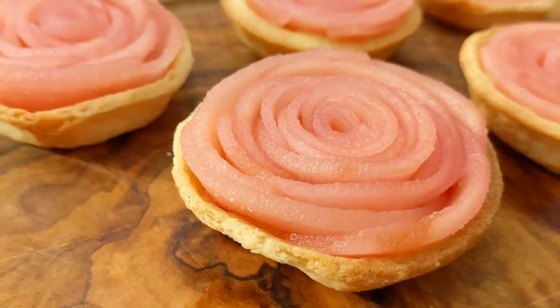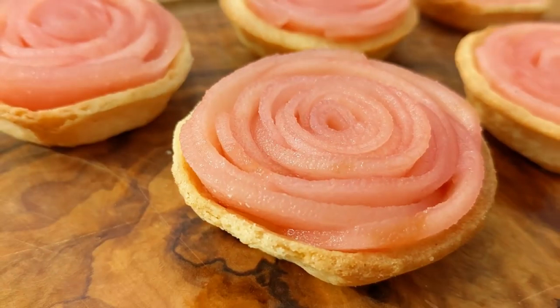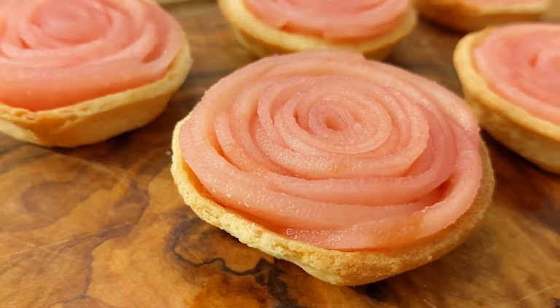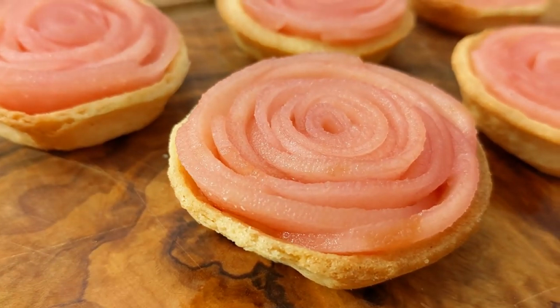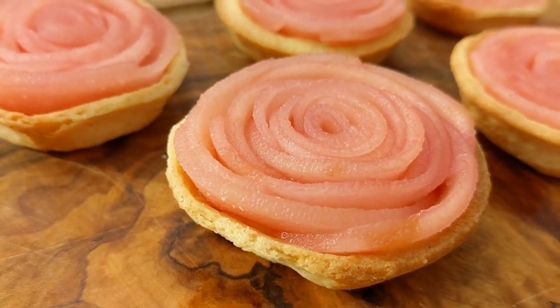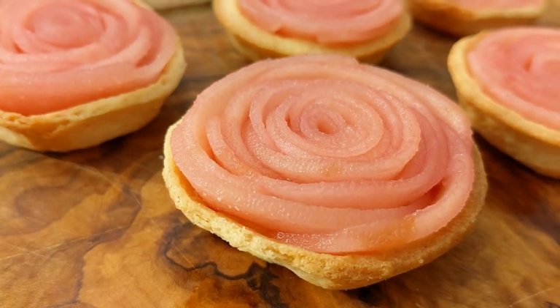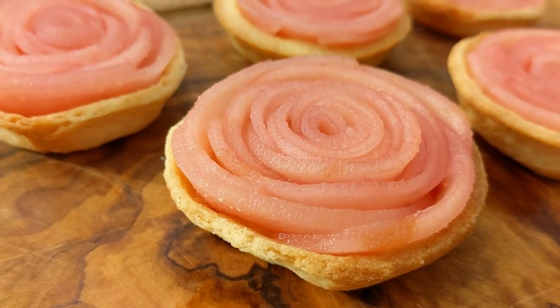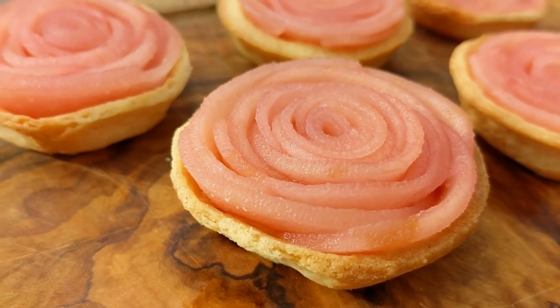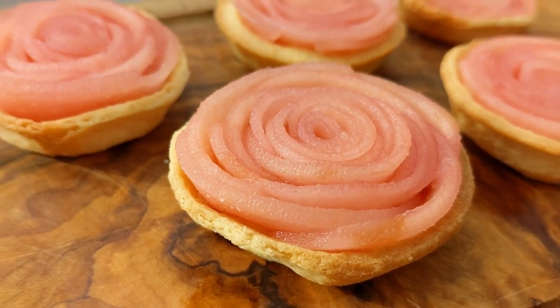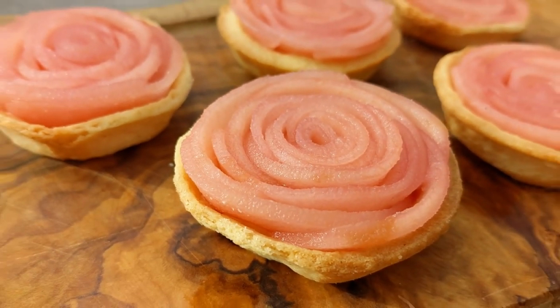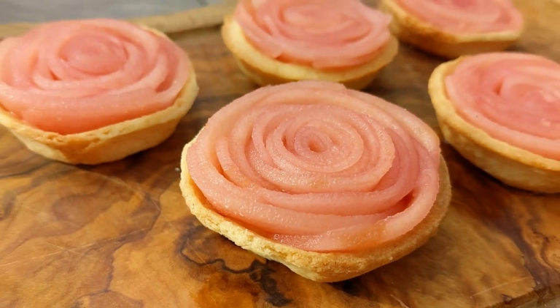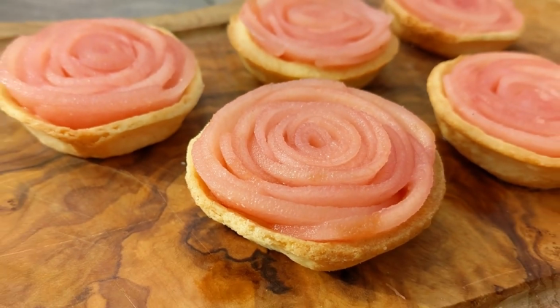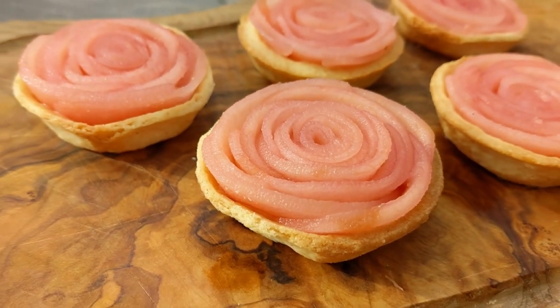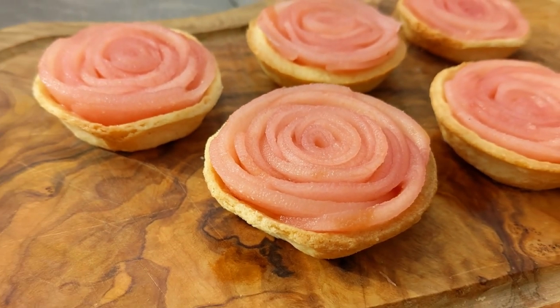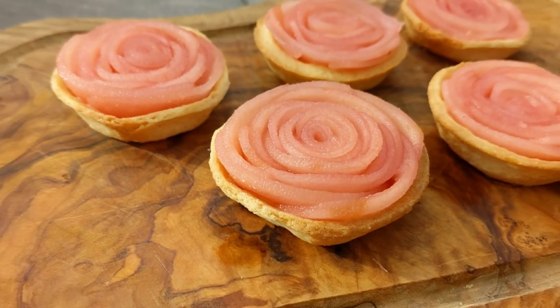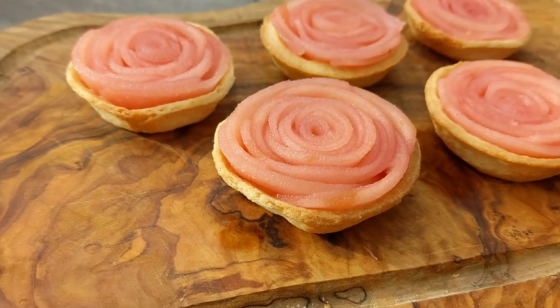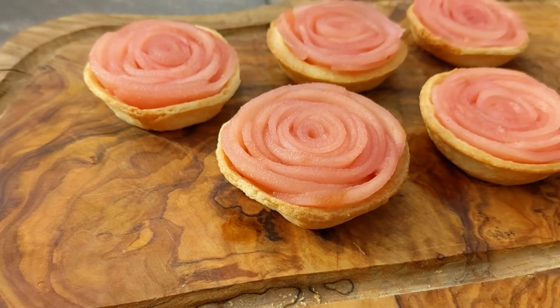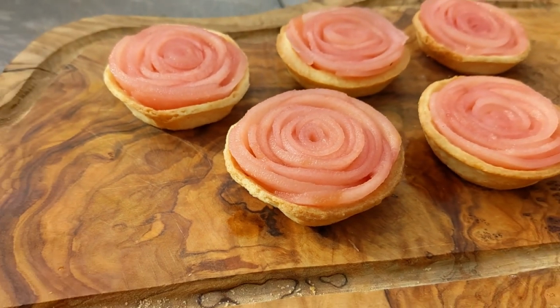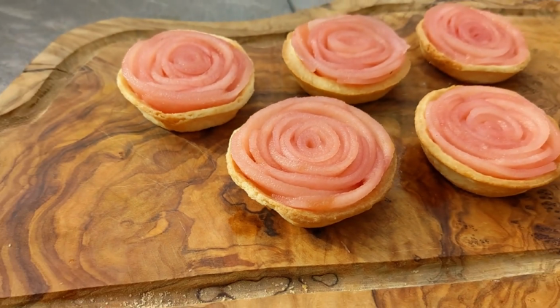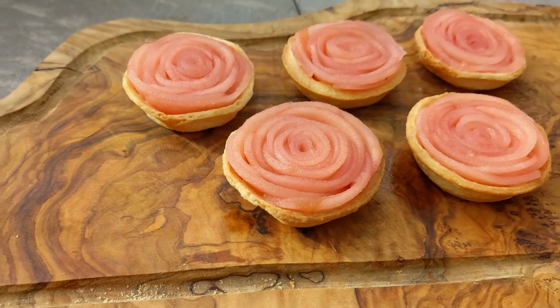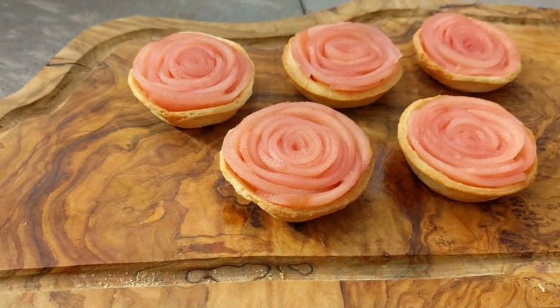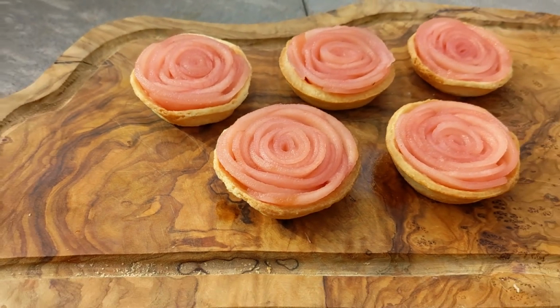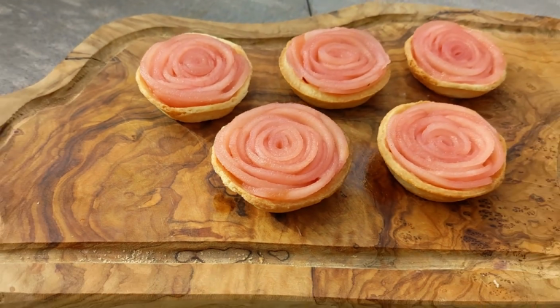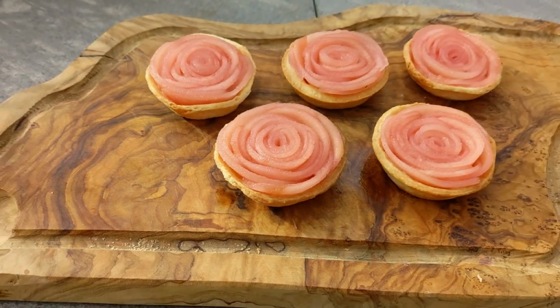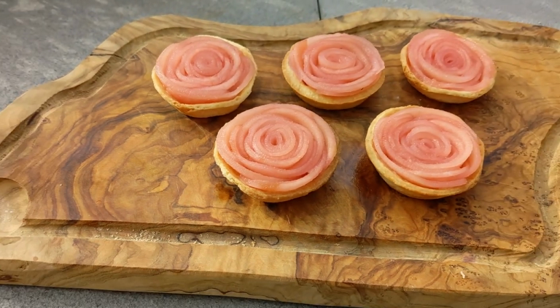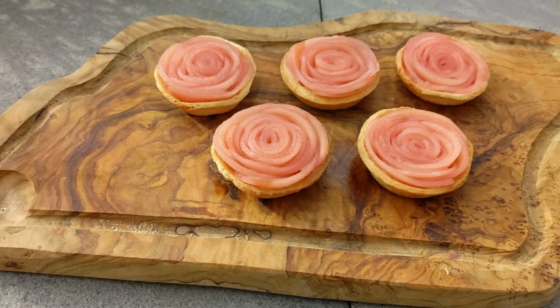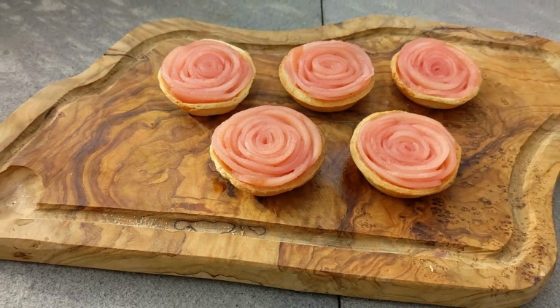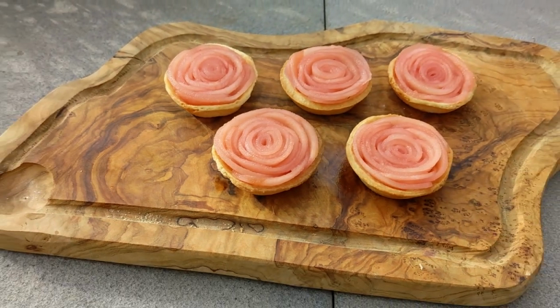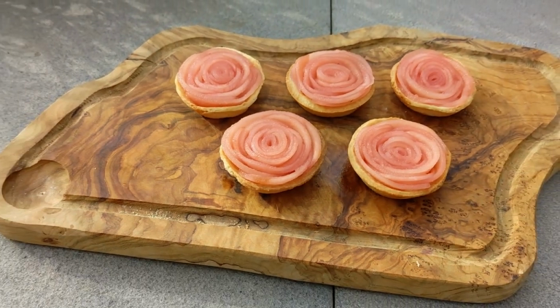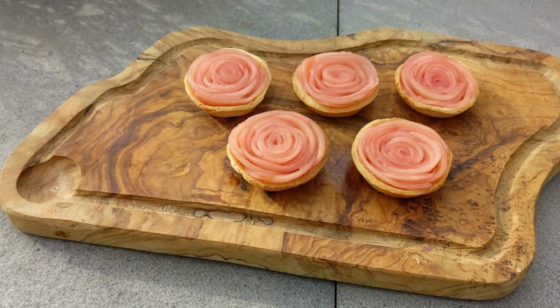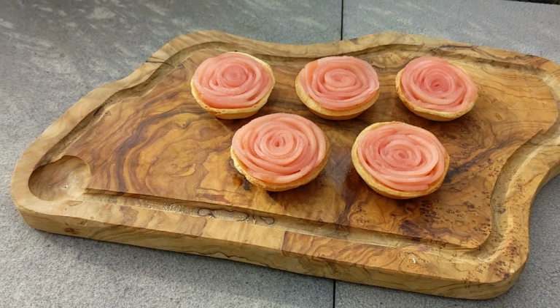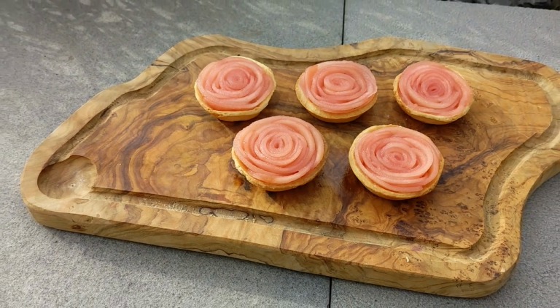Hello everyone, hope you're having a good day. Today we're making the Queen's Apple Tart from Food Wars.